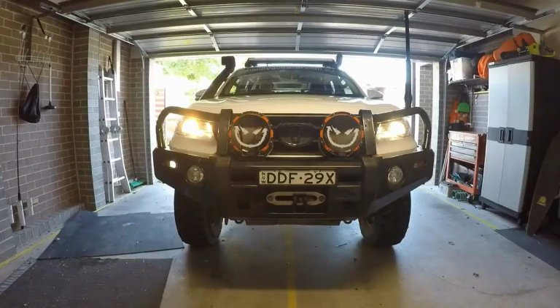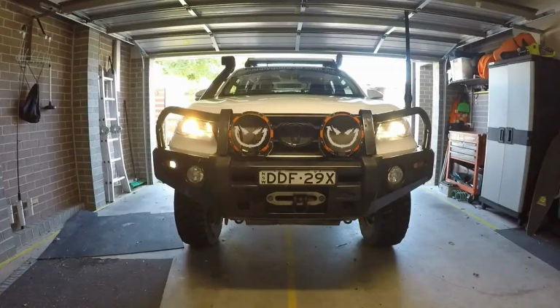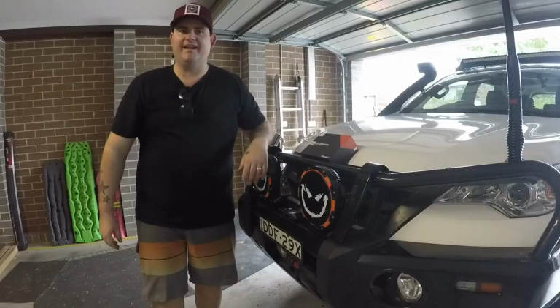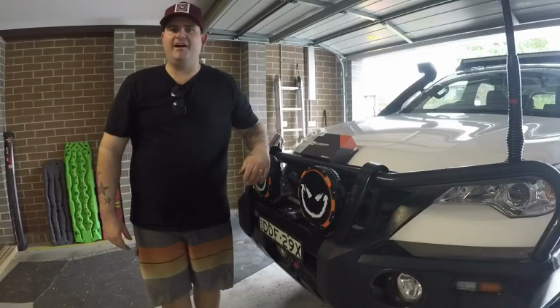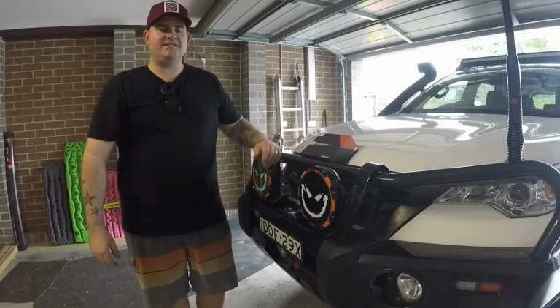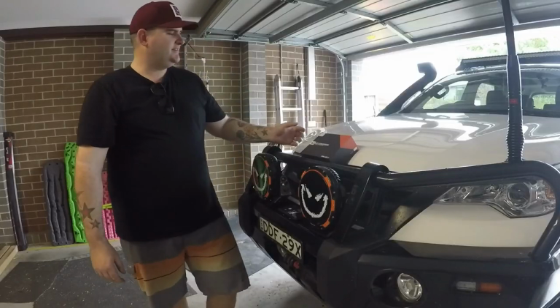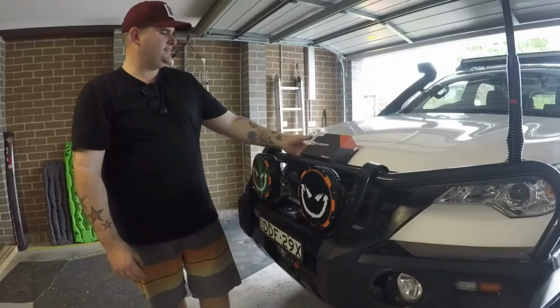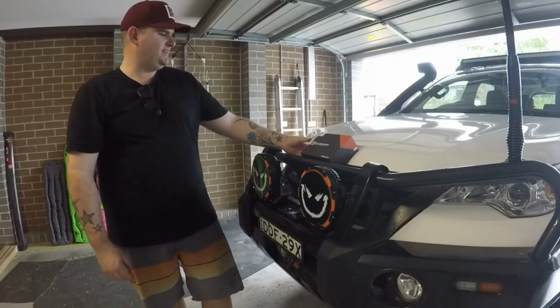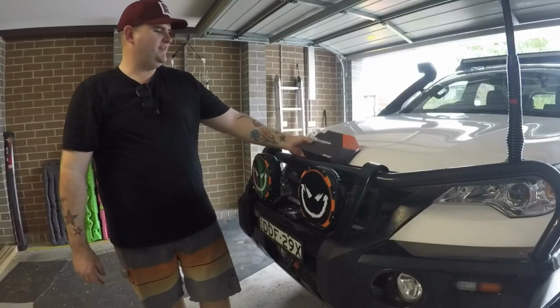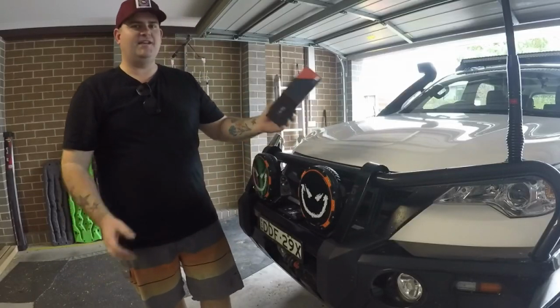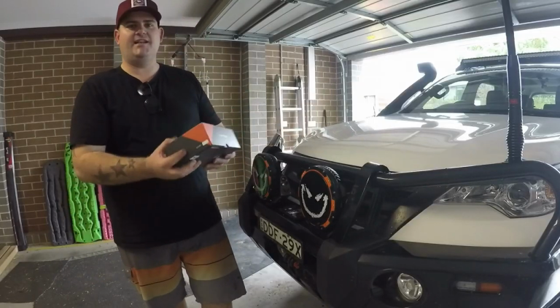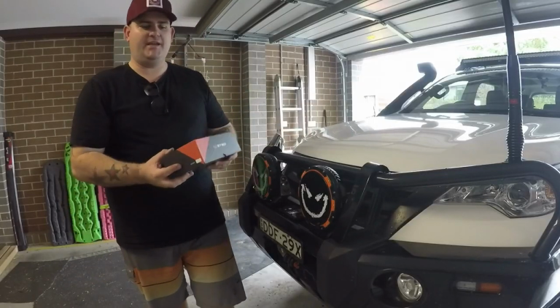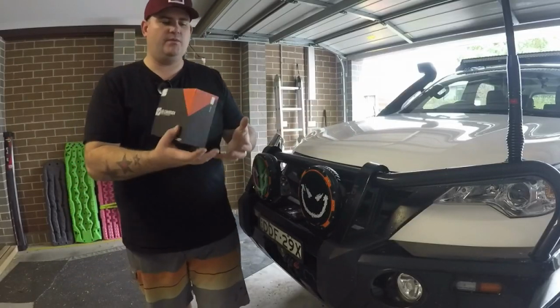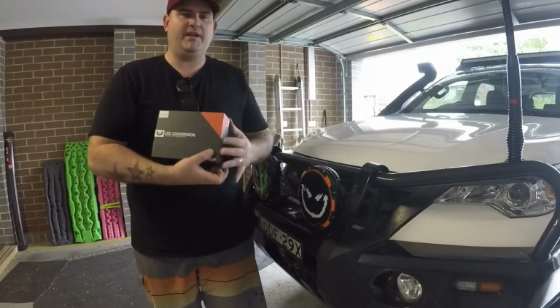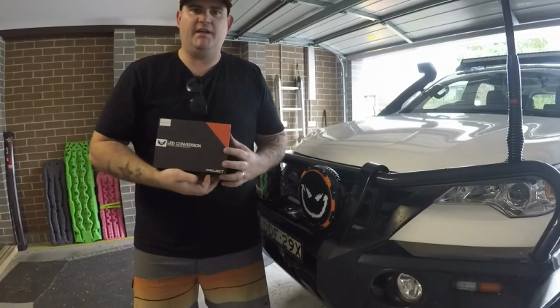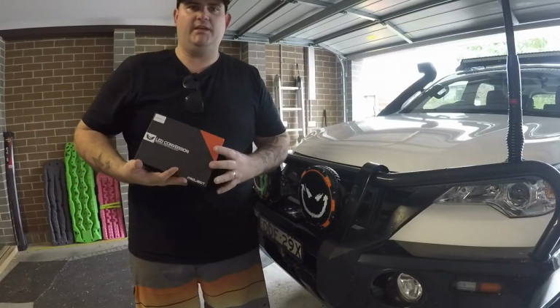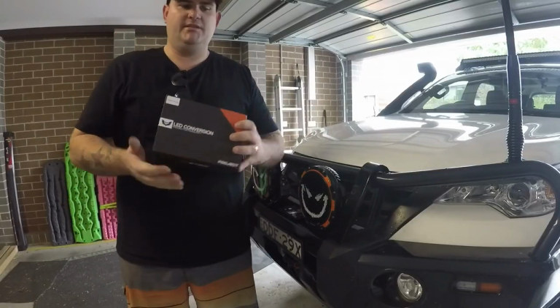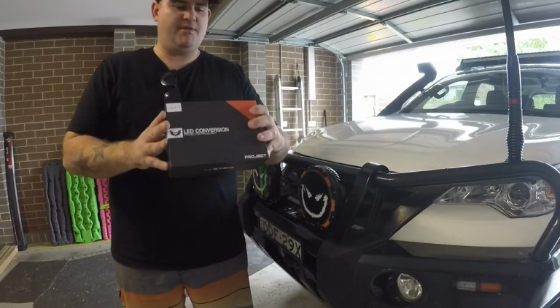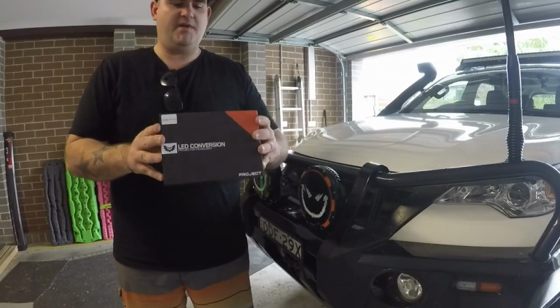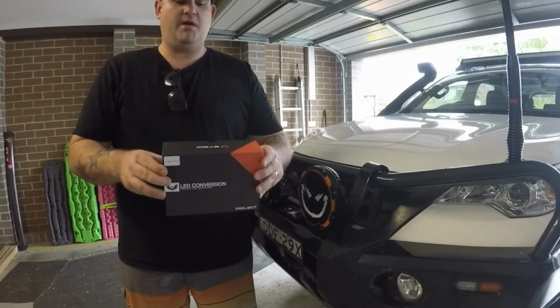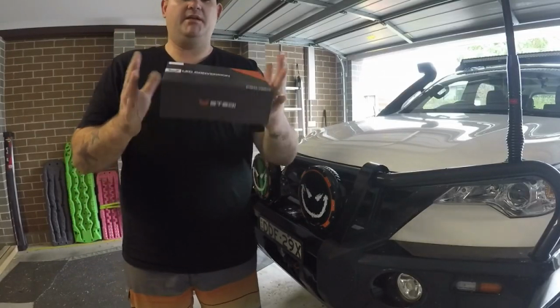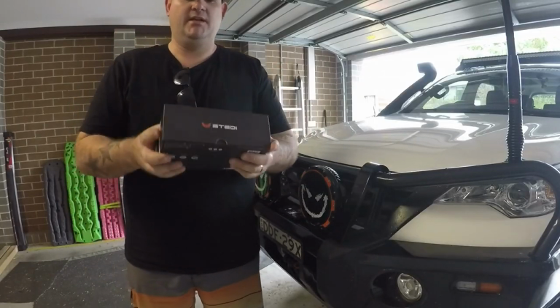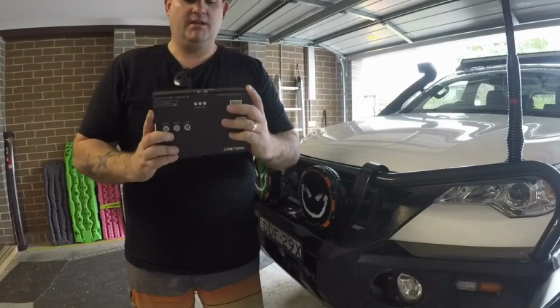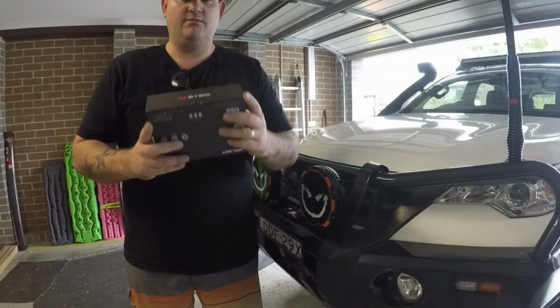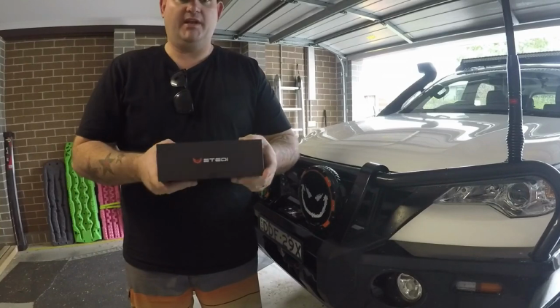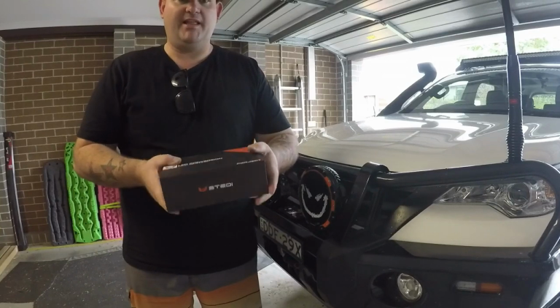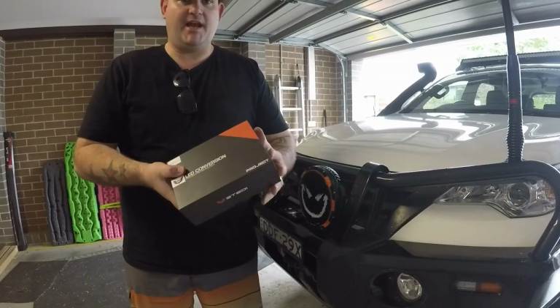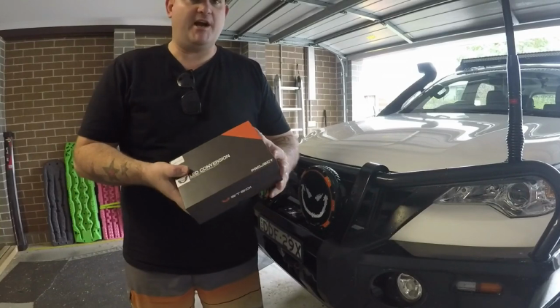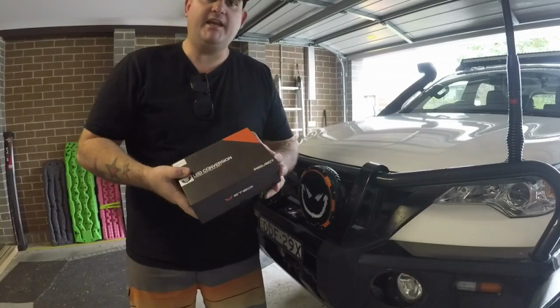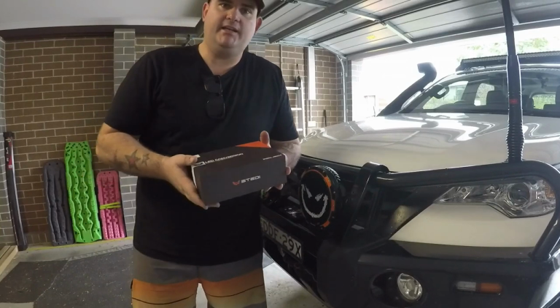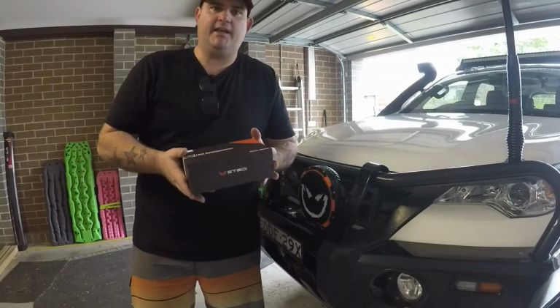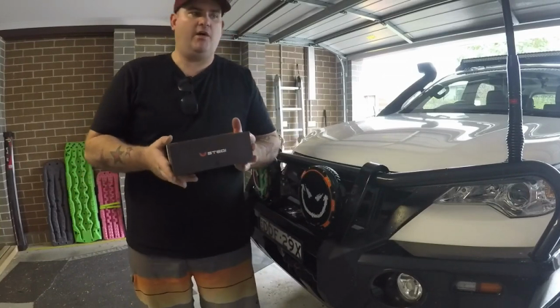Hey guys, so today we're going to be jumping on the bandwagon, putting an LED upgrade kit into the headlights.